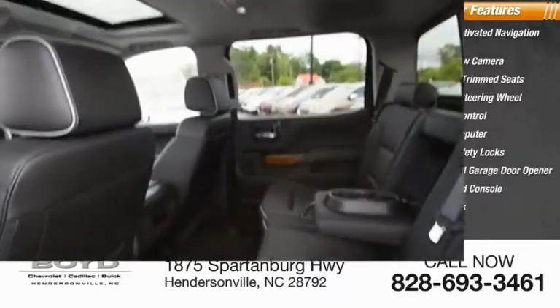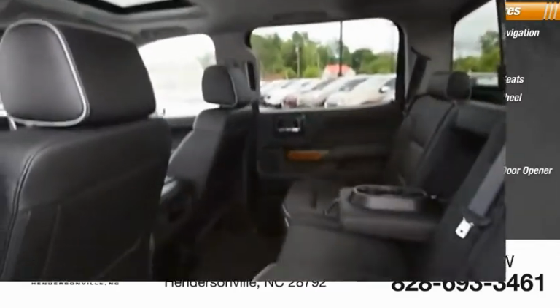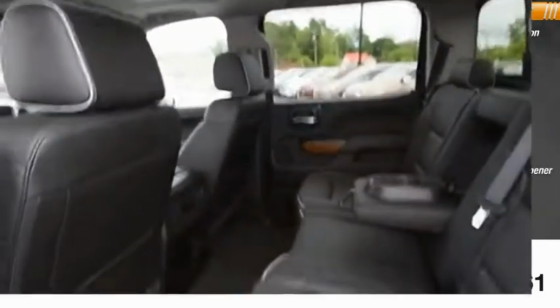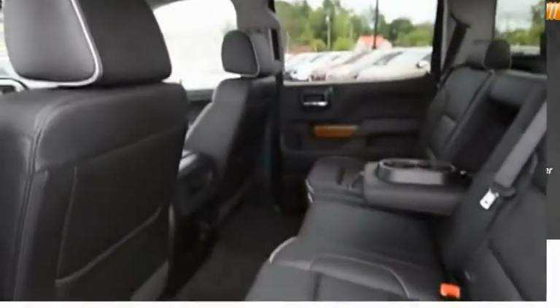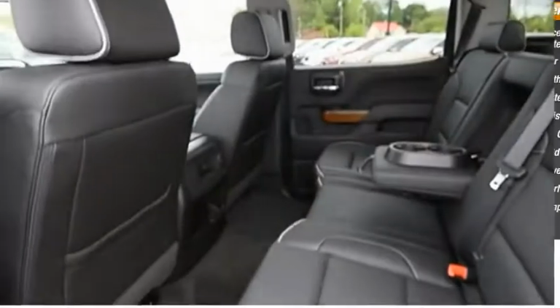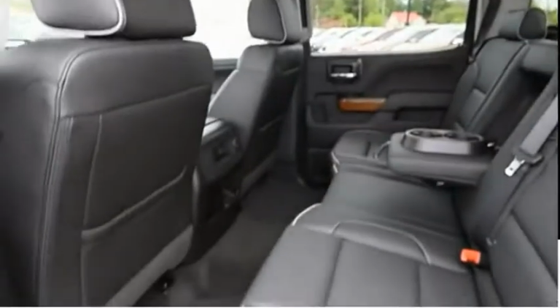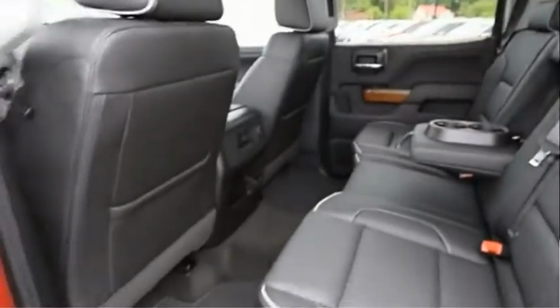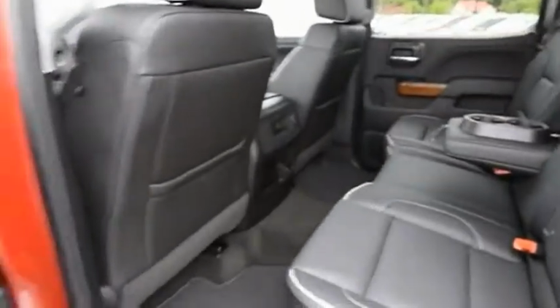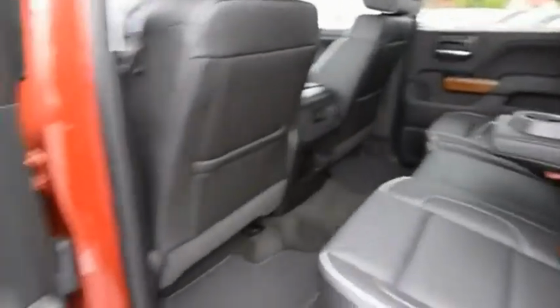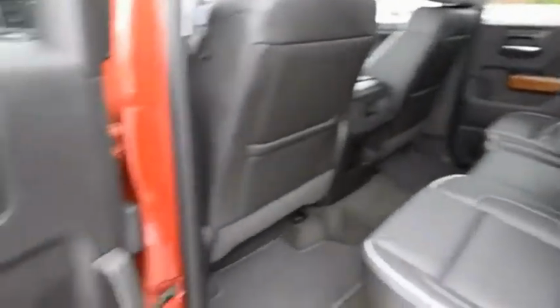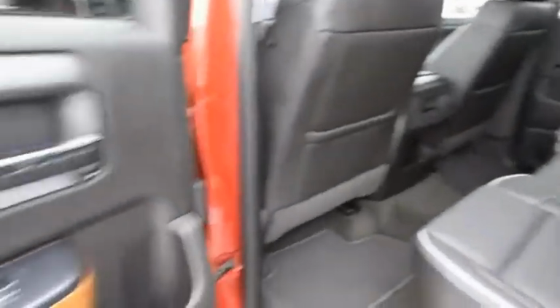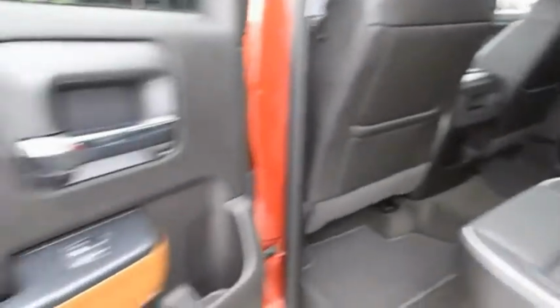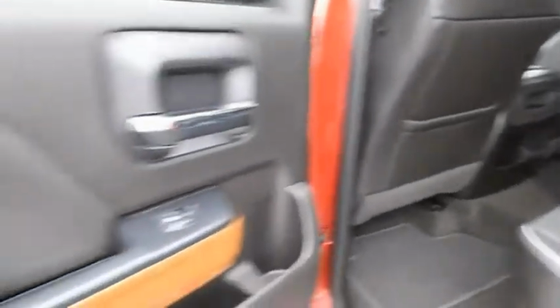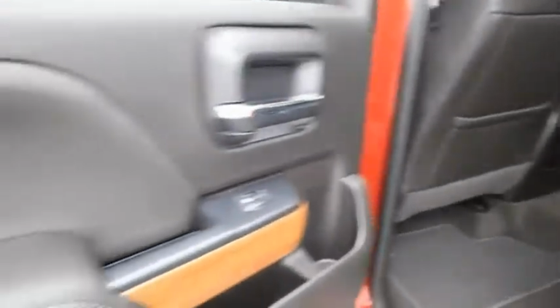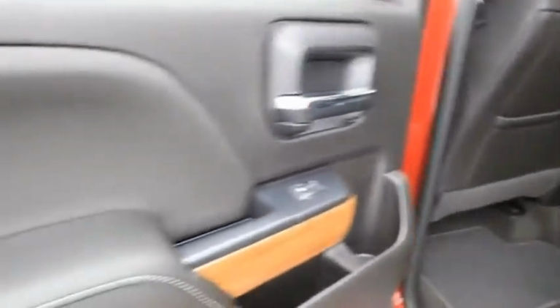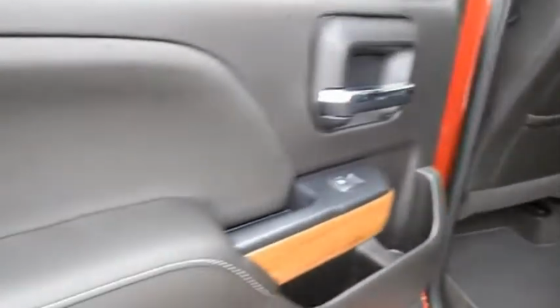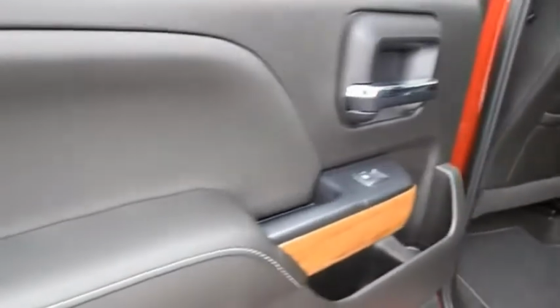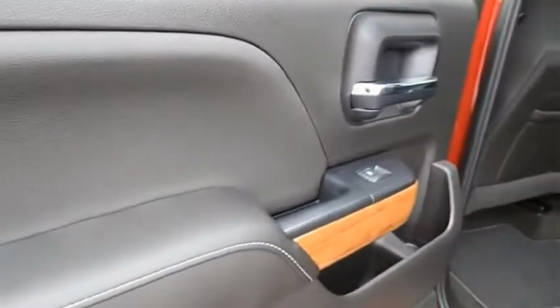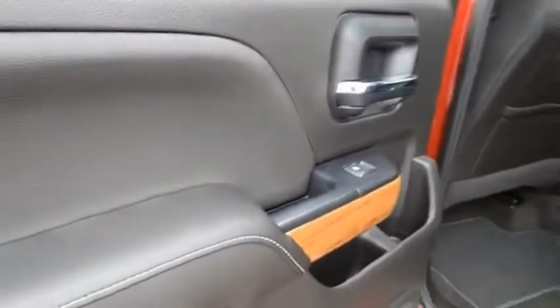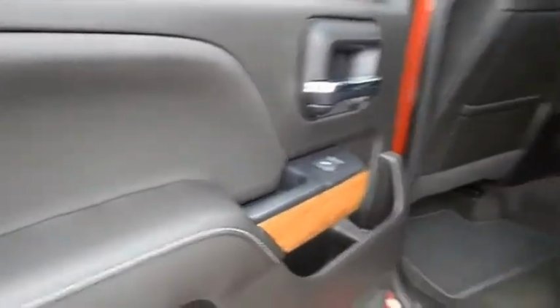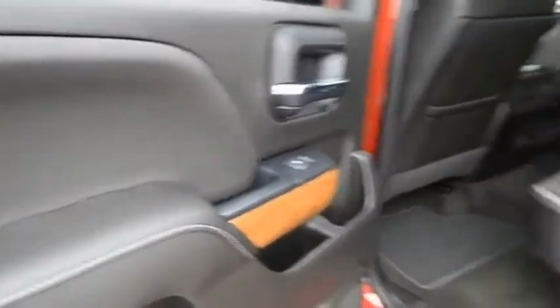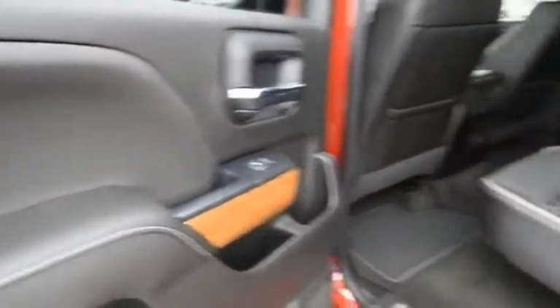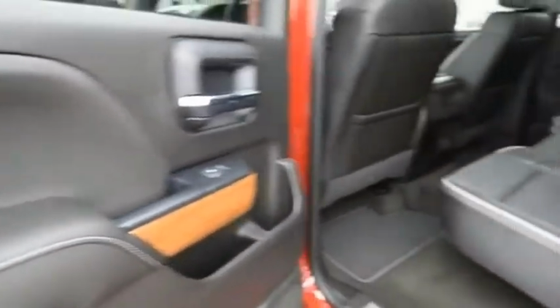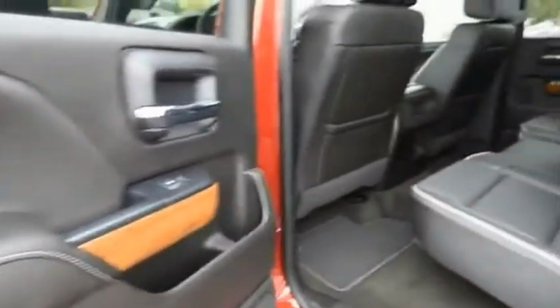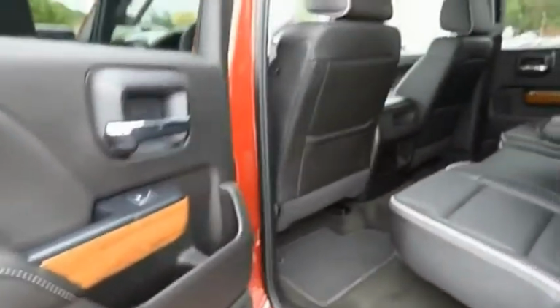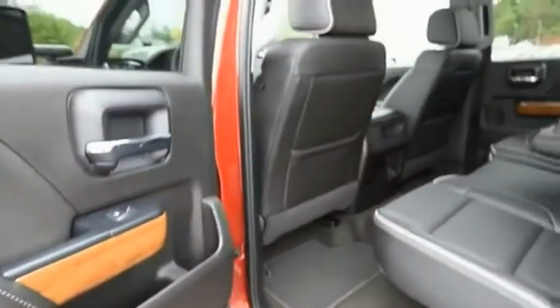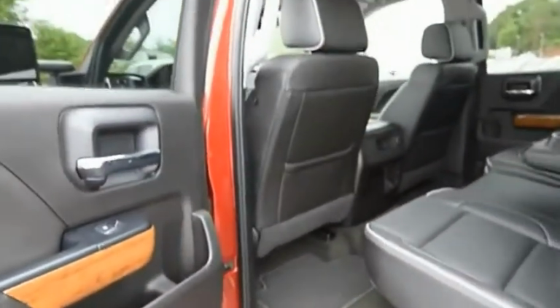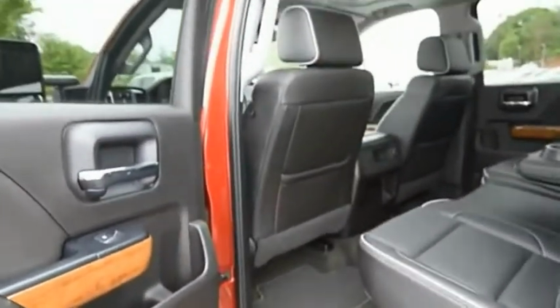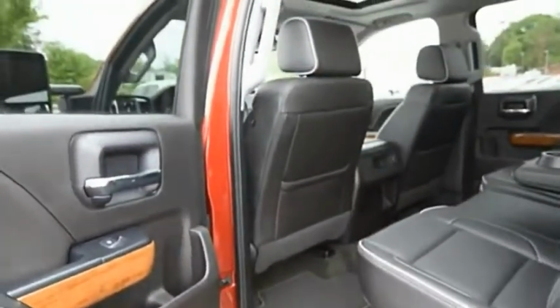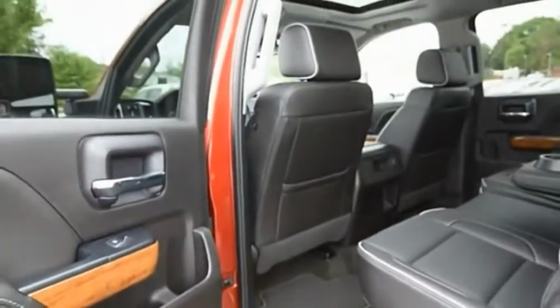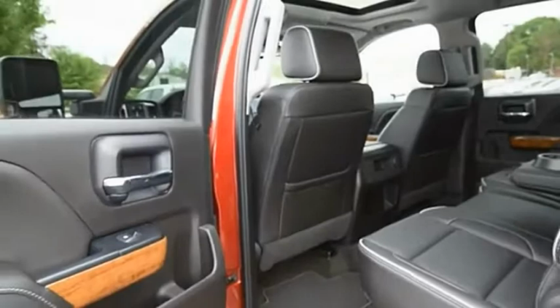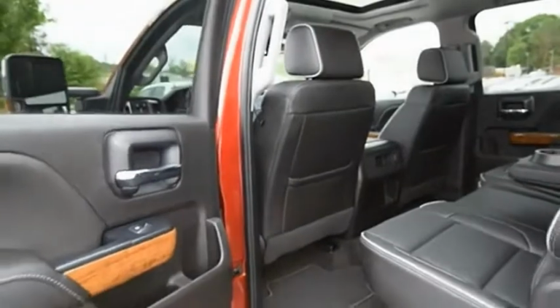Your new ride is just a phone call away. Take care.